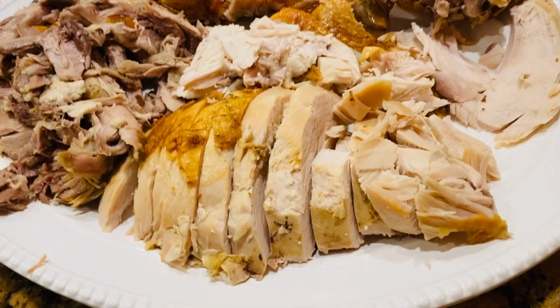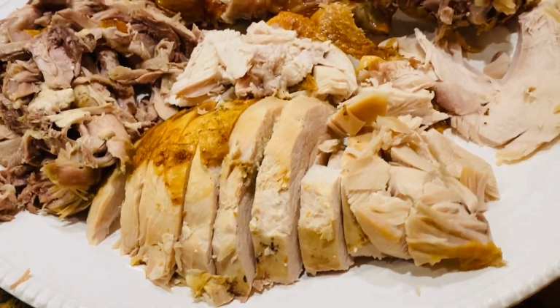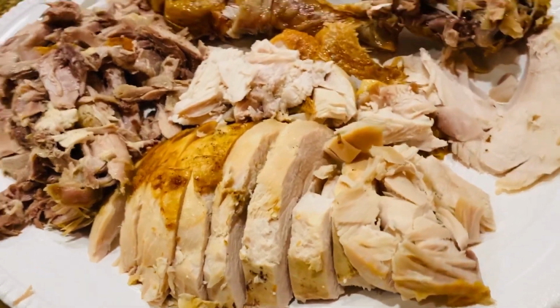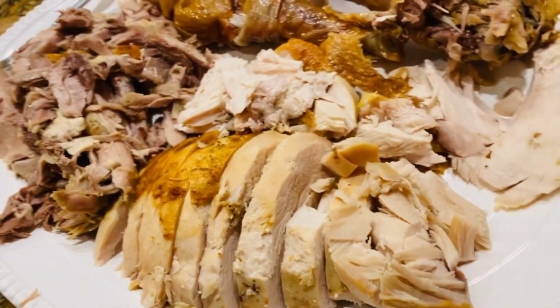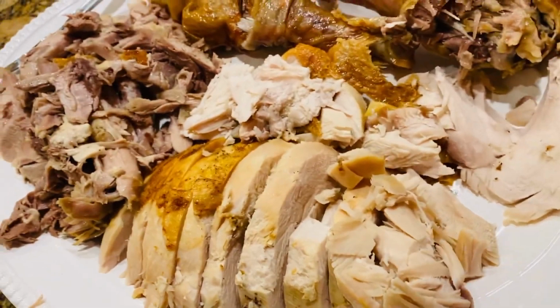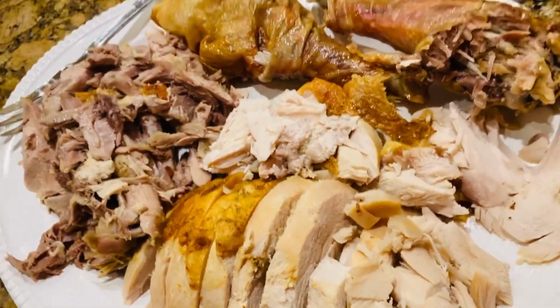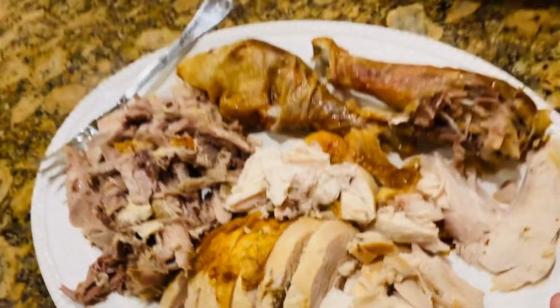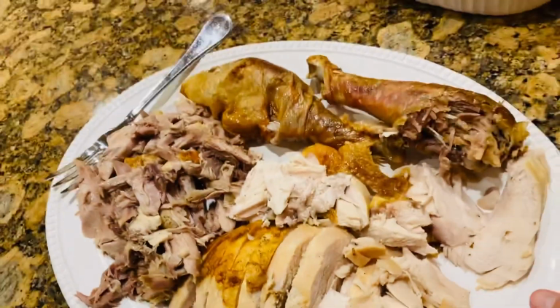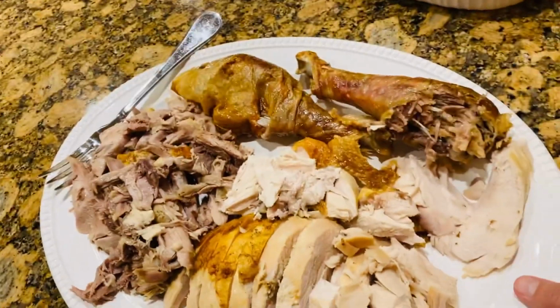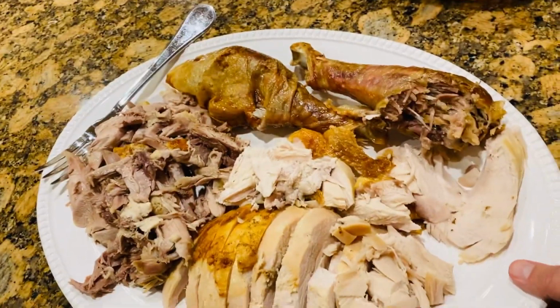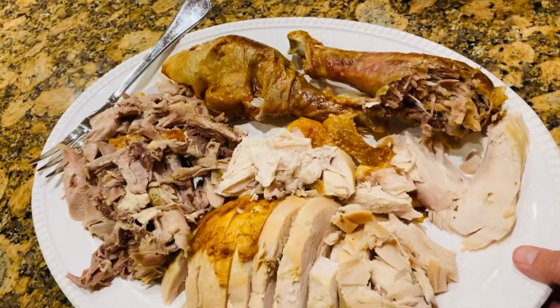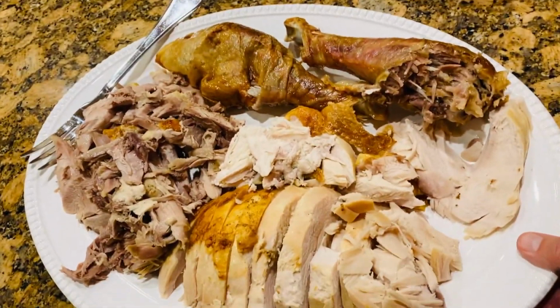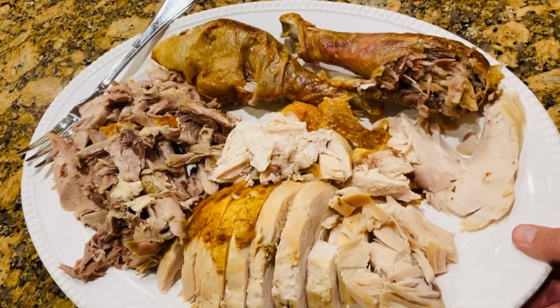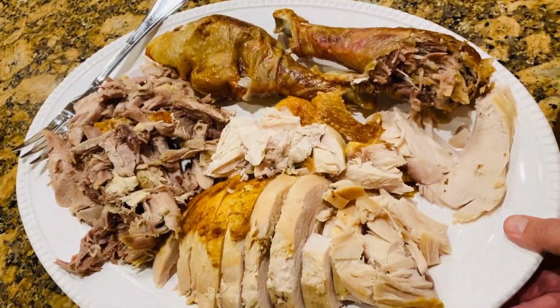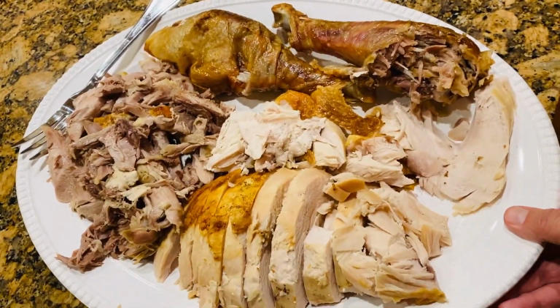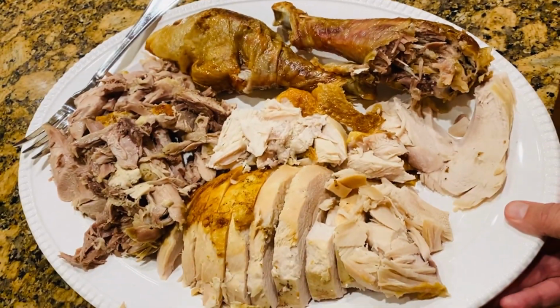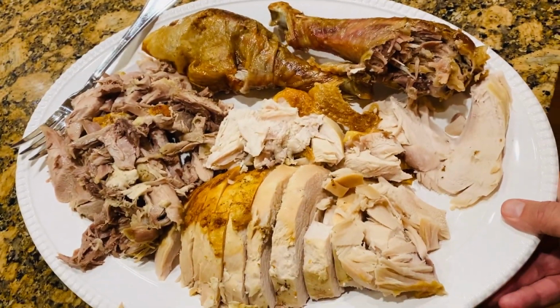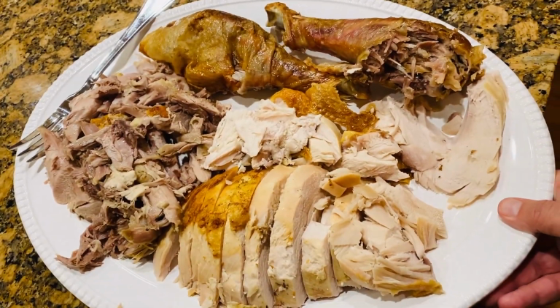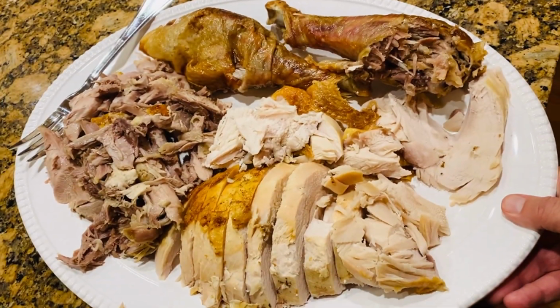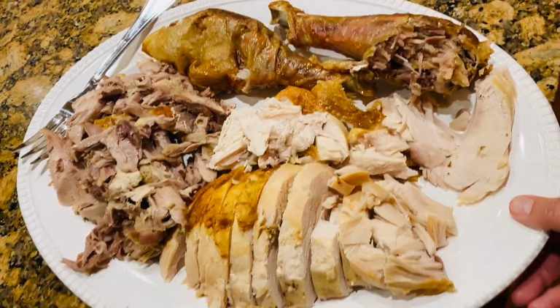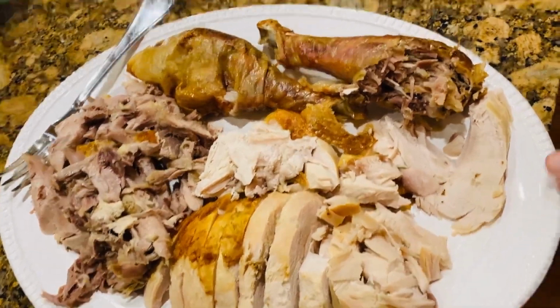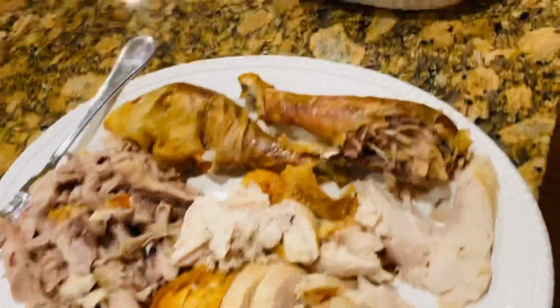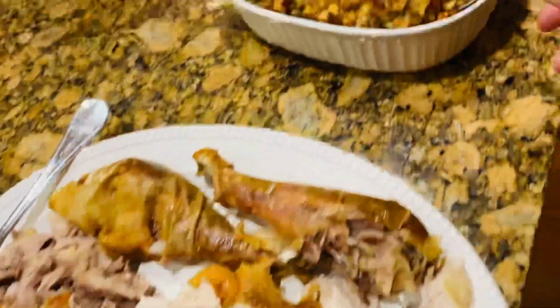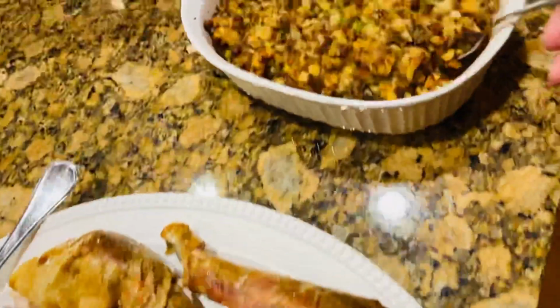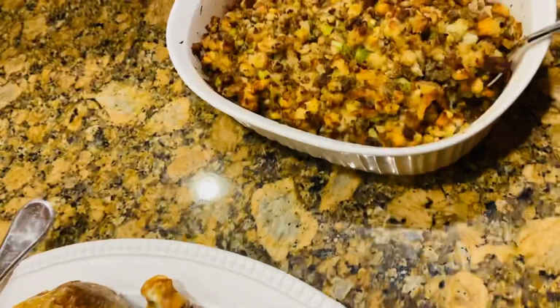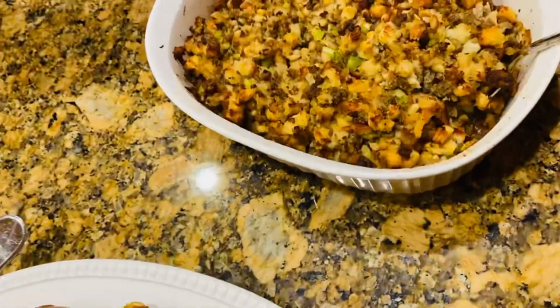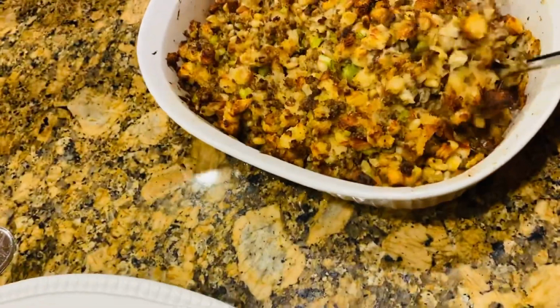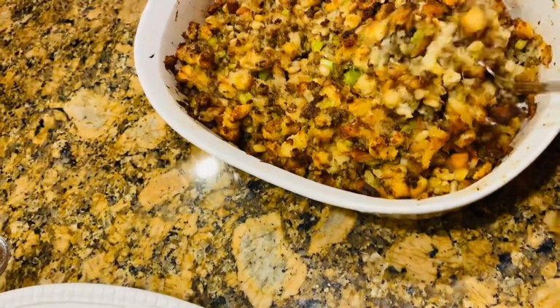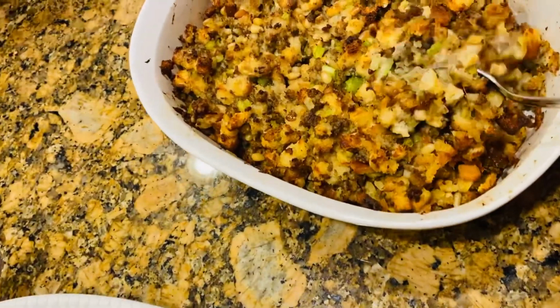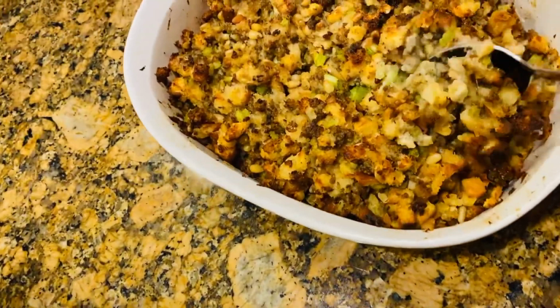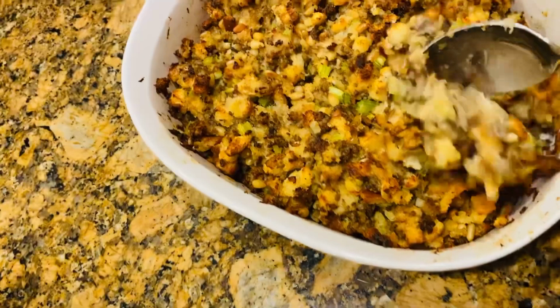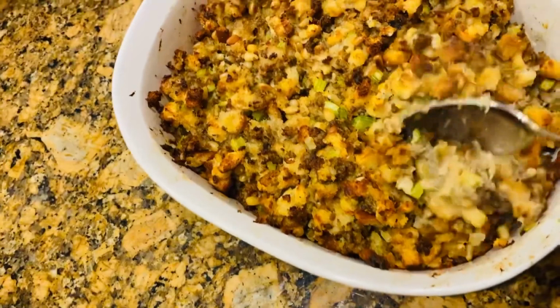Look at this. Let's start, folks. We'll take this off.